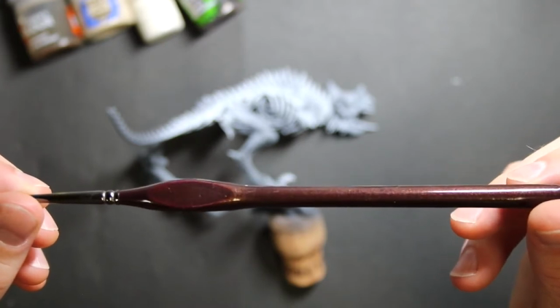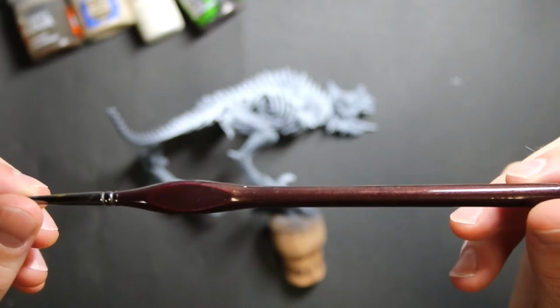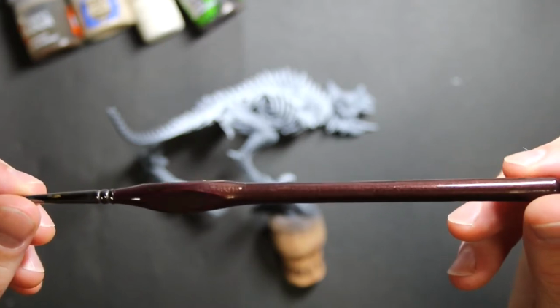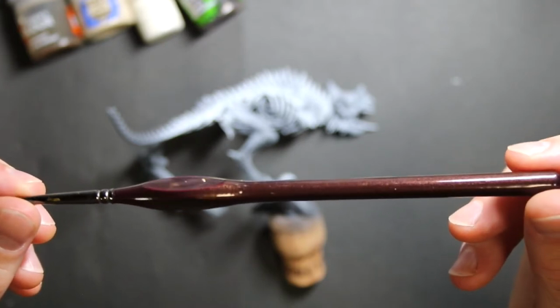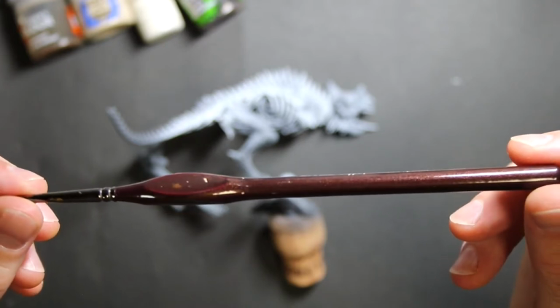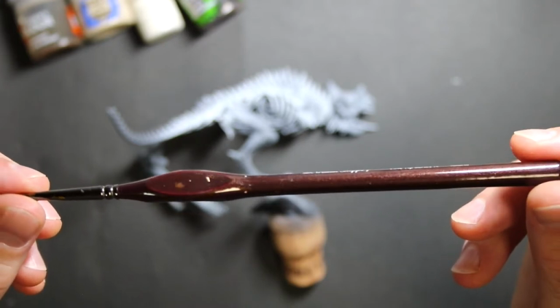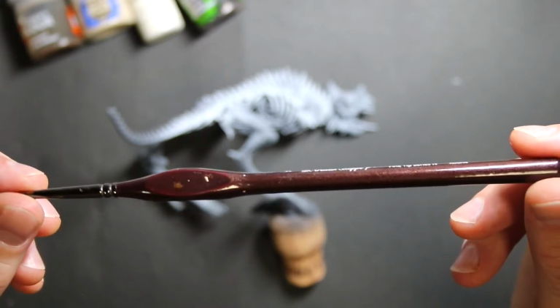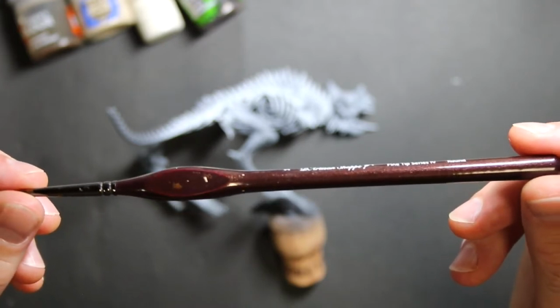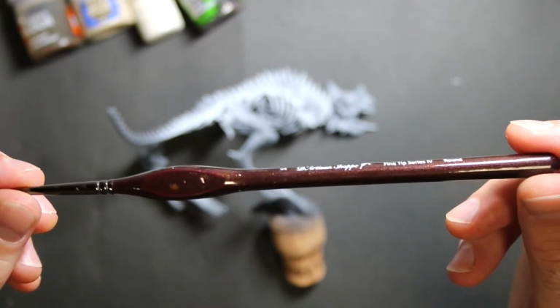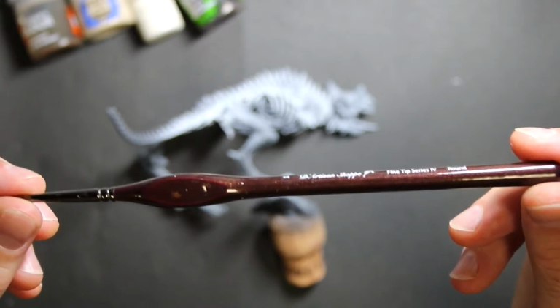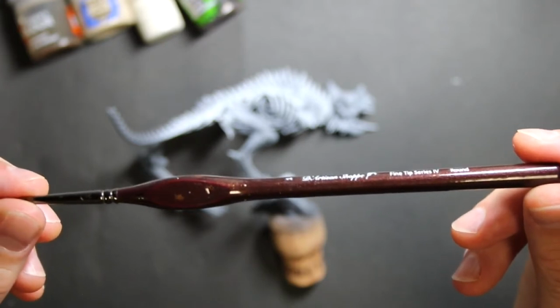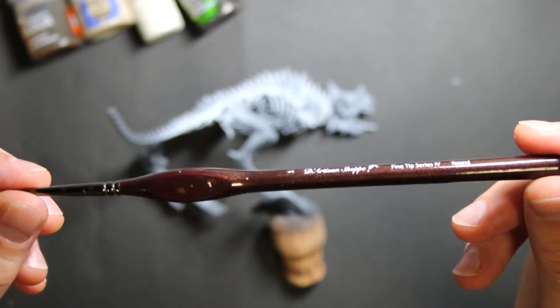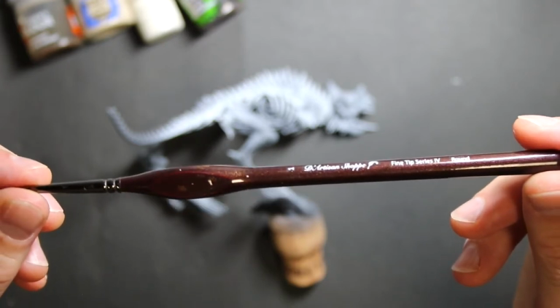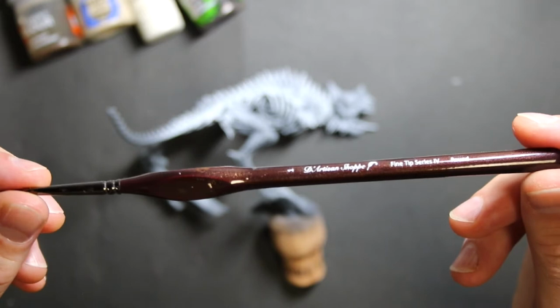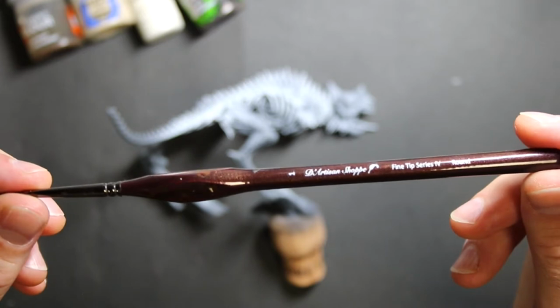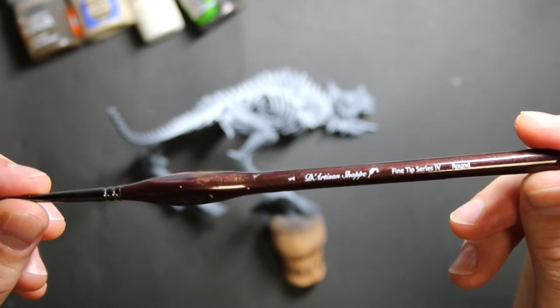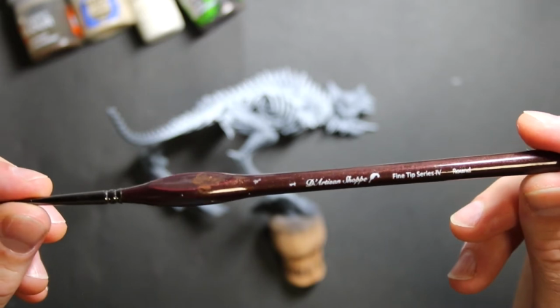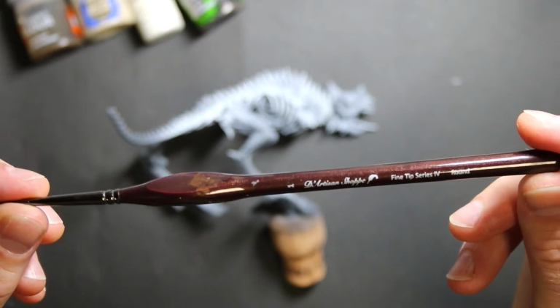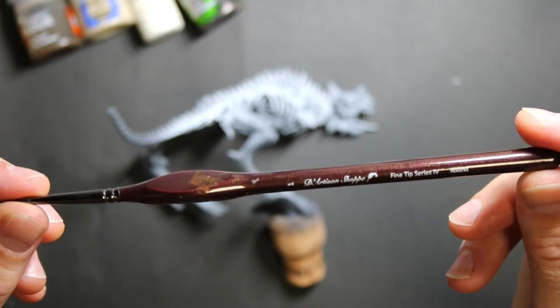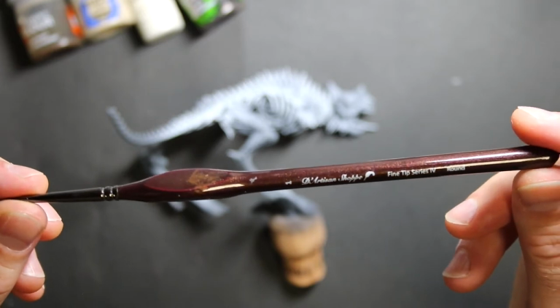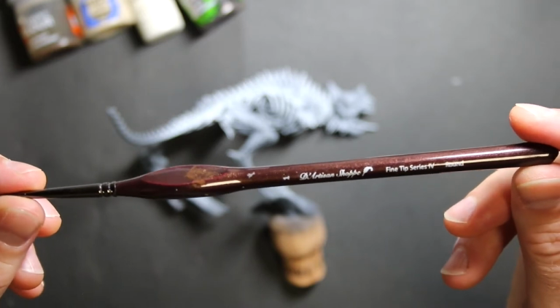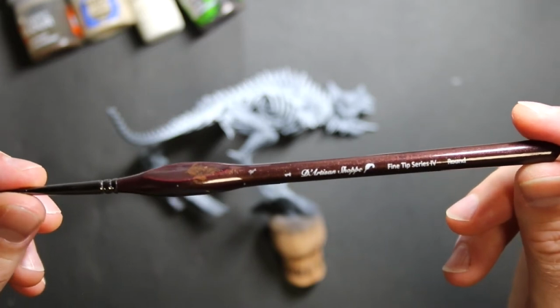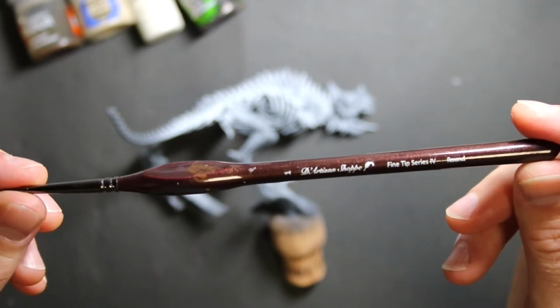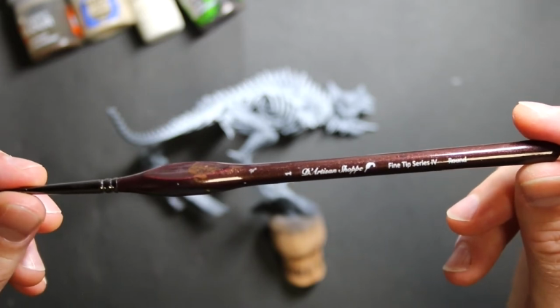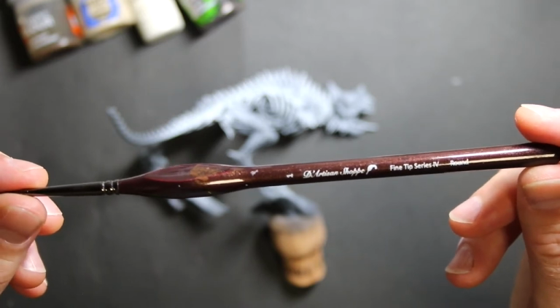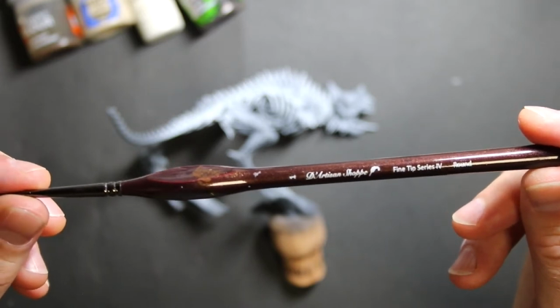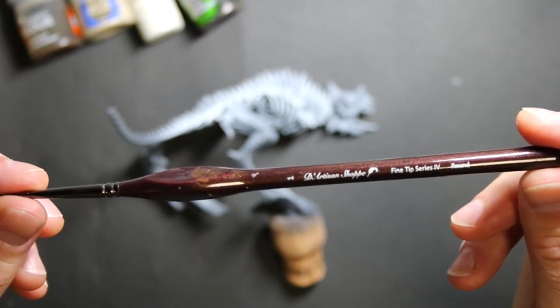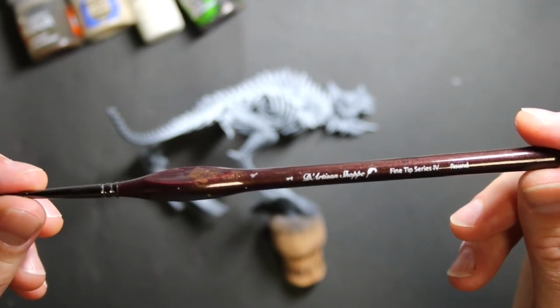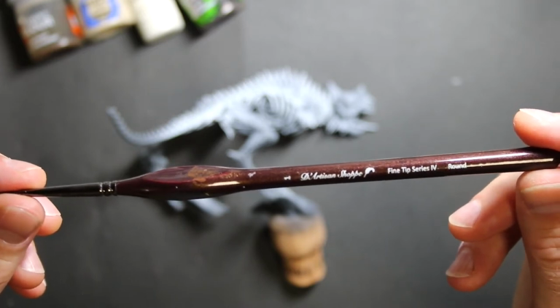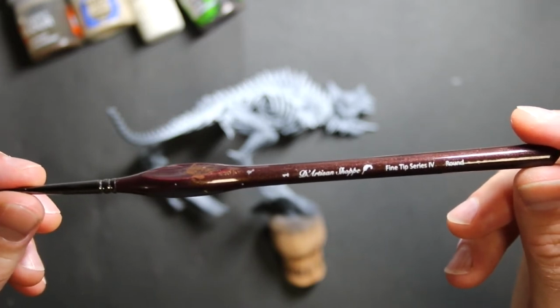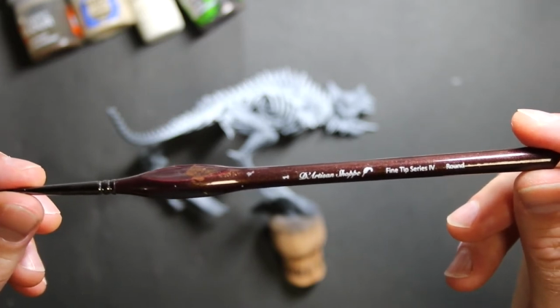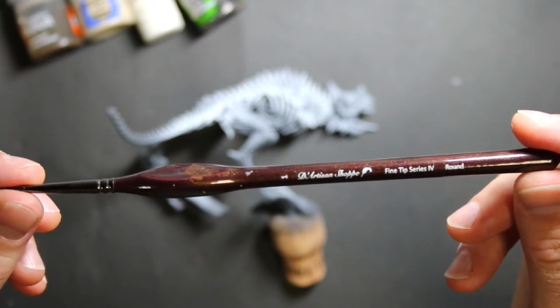The paint brushes I like to use are these interesting handled ones — it says the Artisan Shop Fine Tip Series 4, it's a size 1.